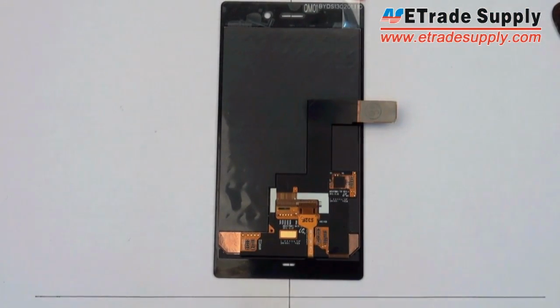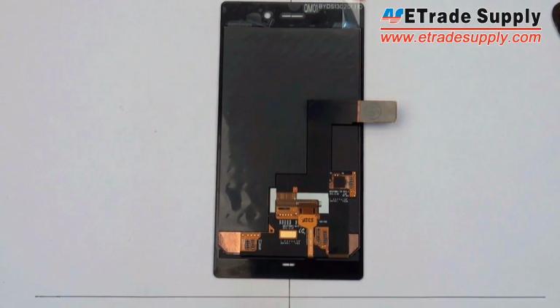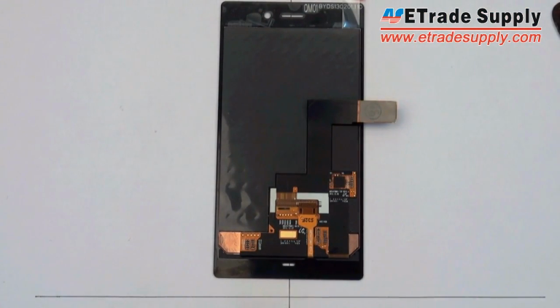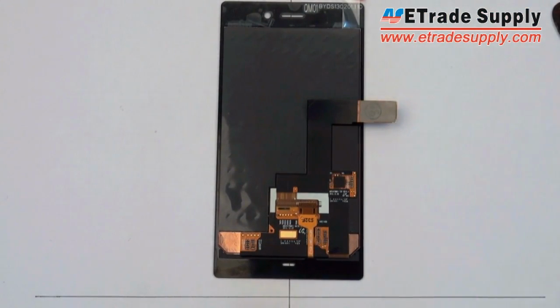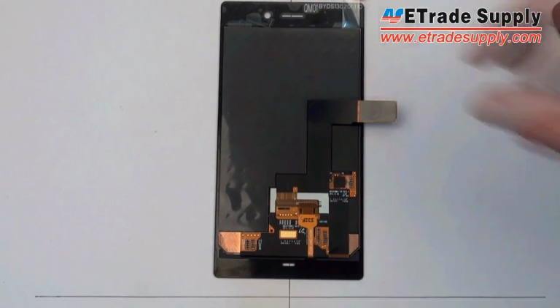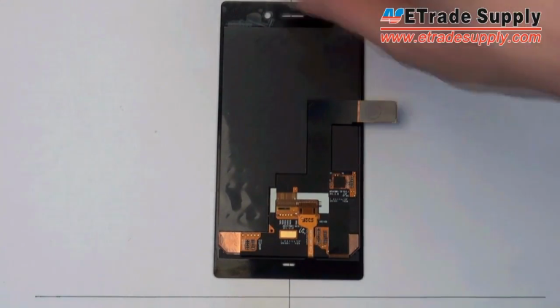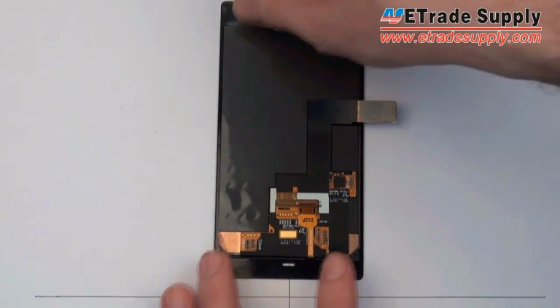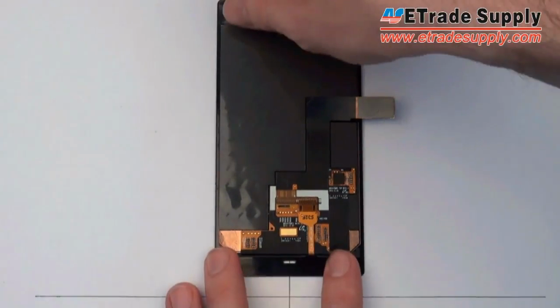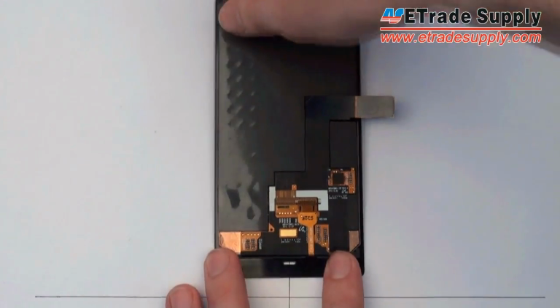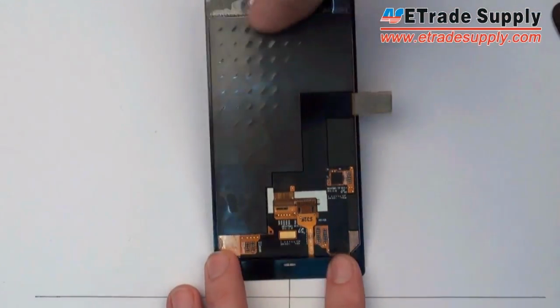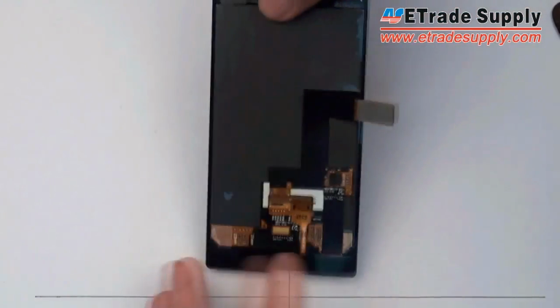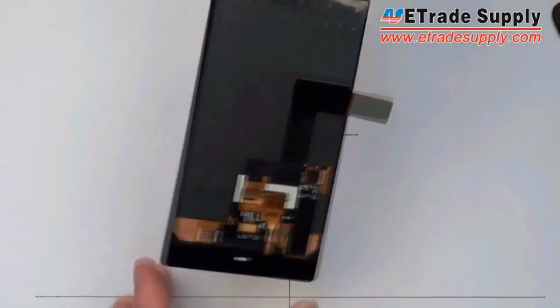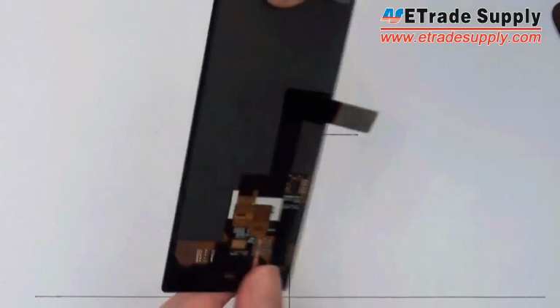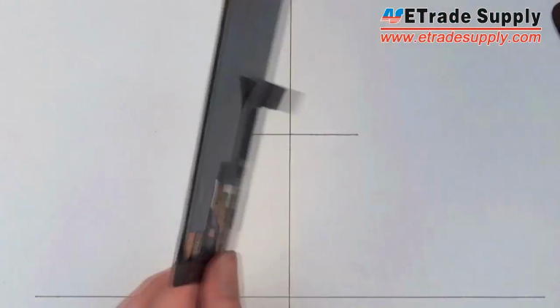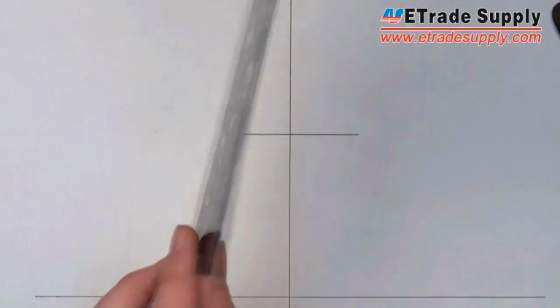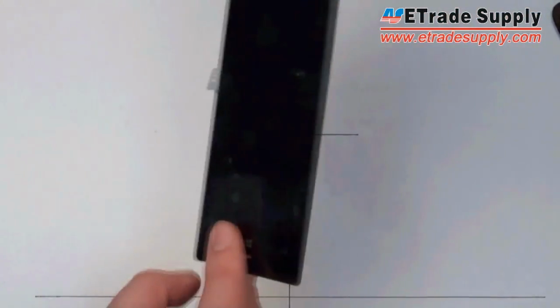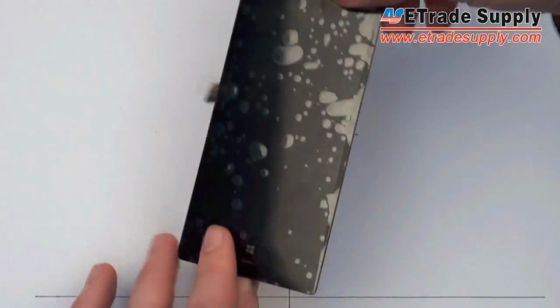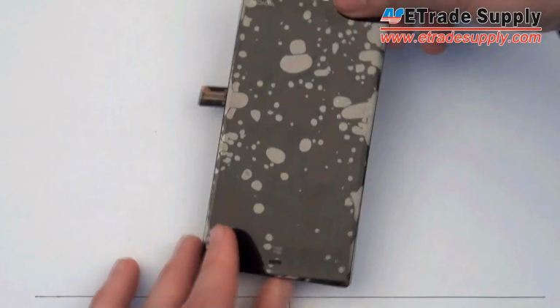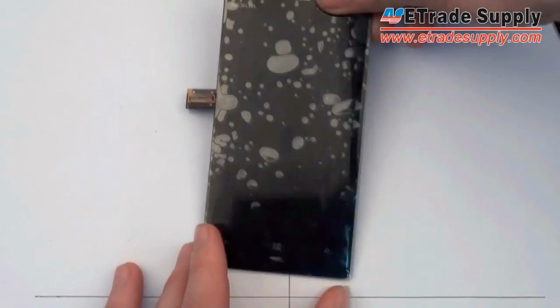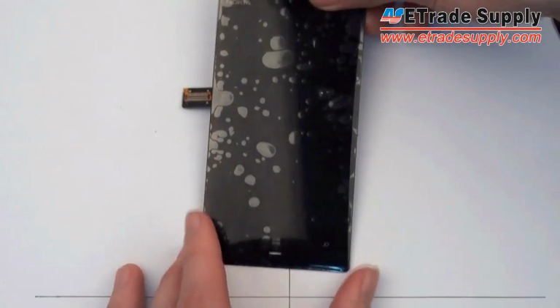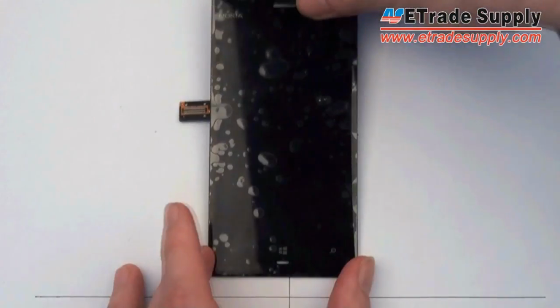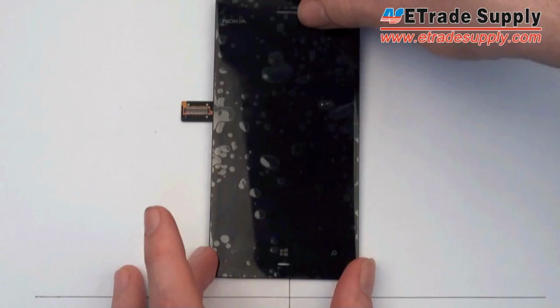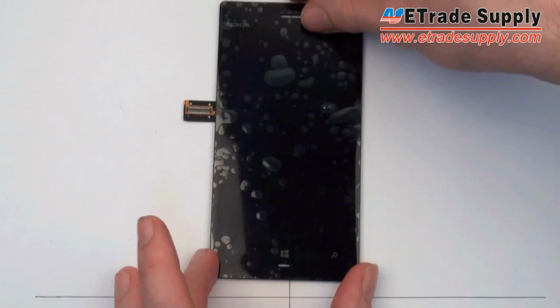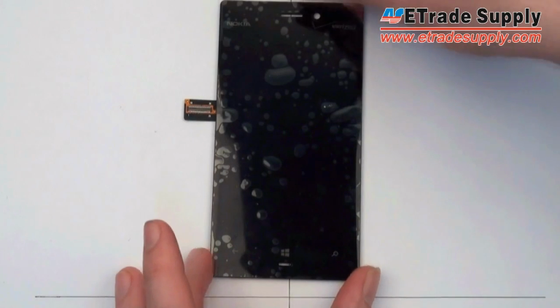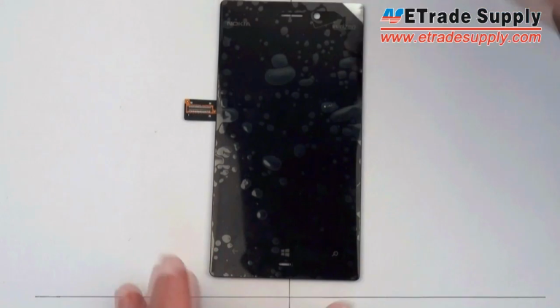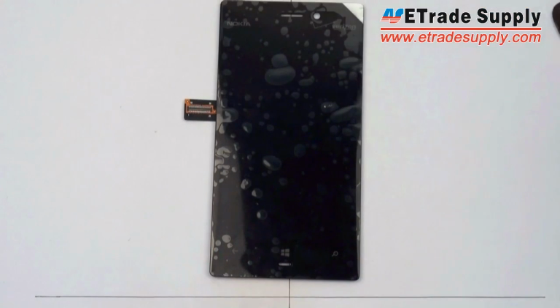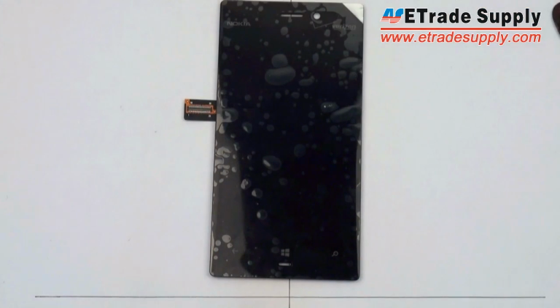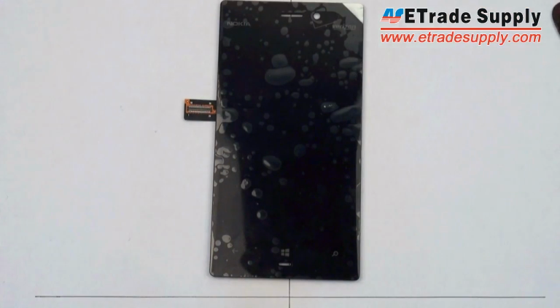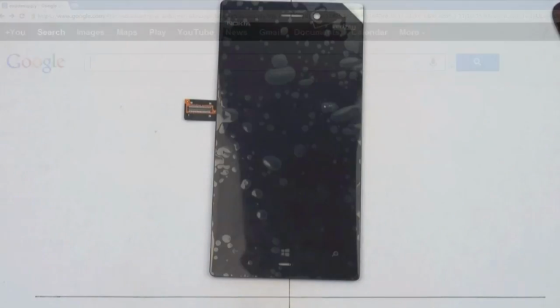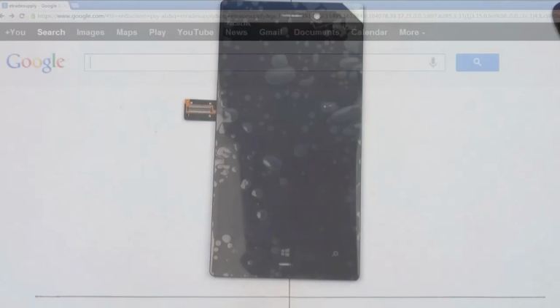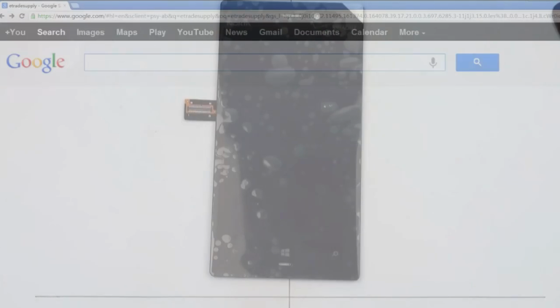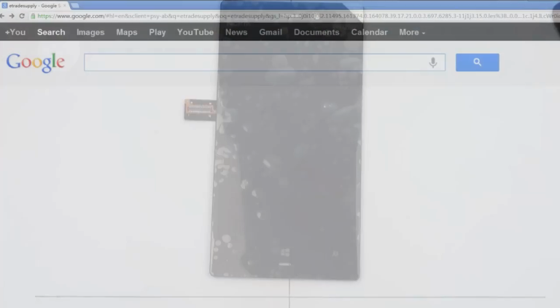Once again, we showed you here first — eTradeSupply.com, your number one source for cell phone parts.